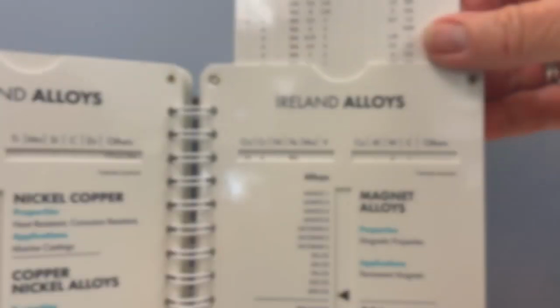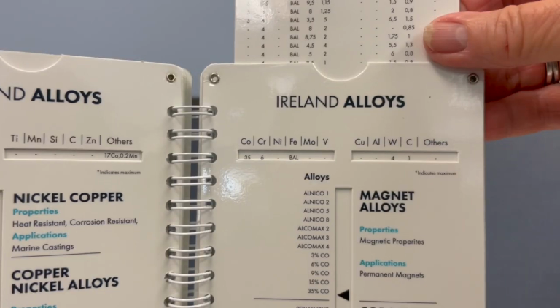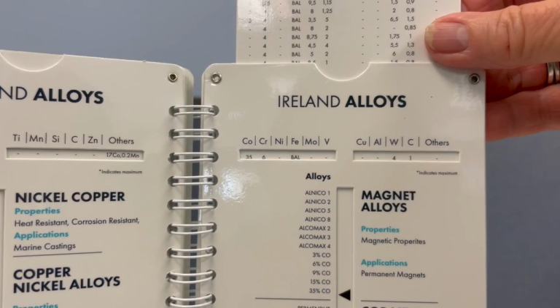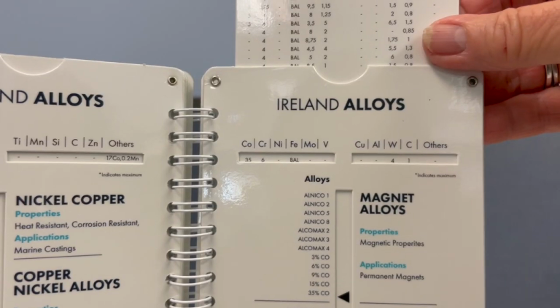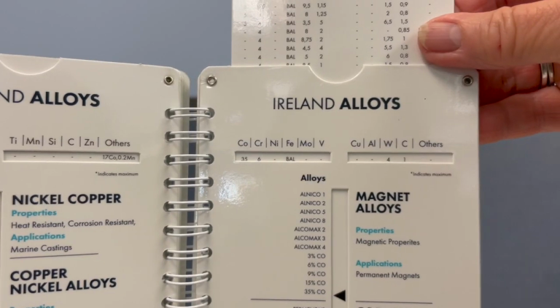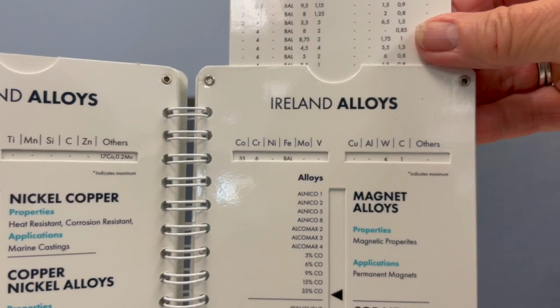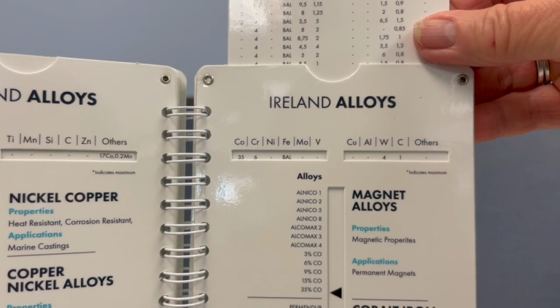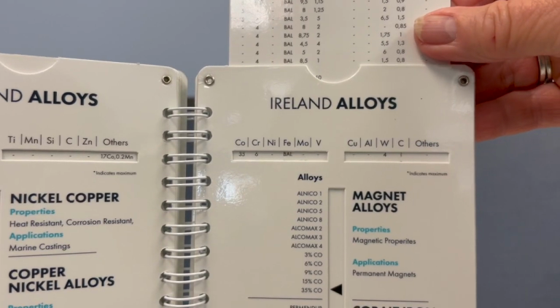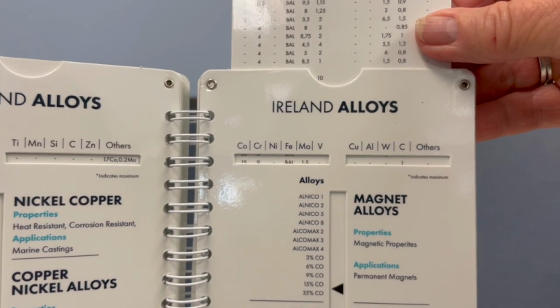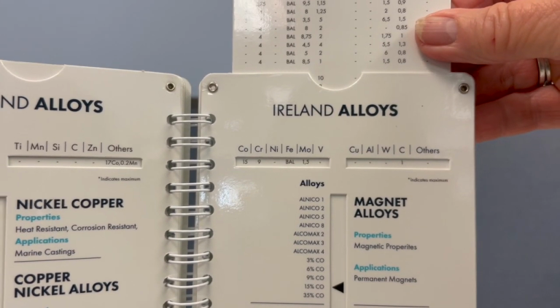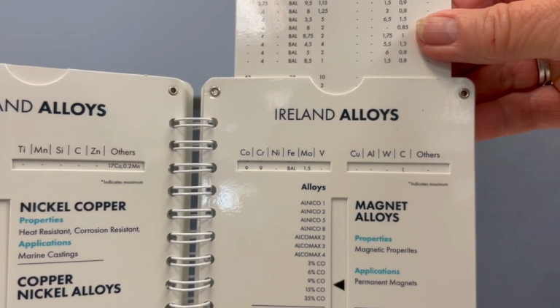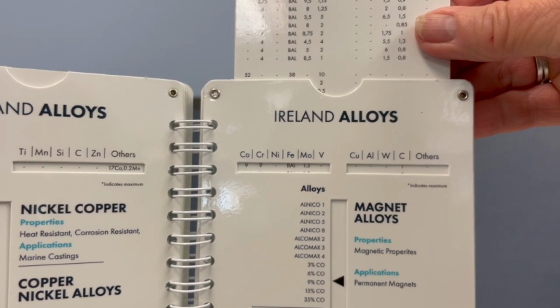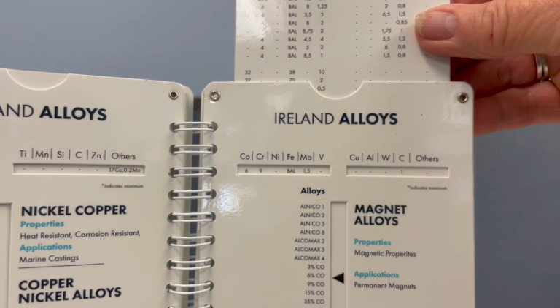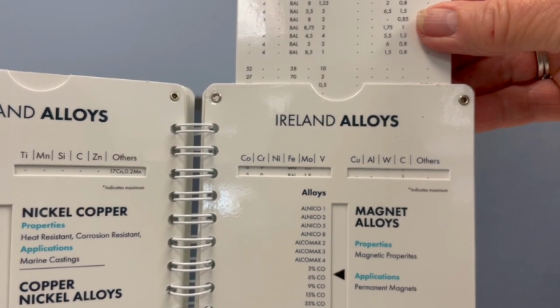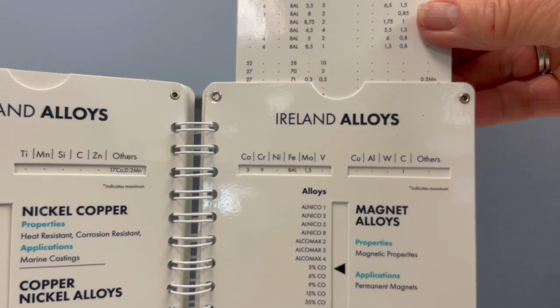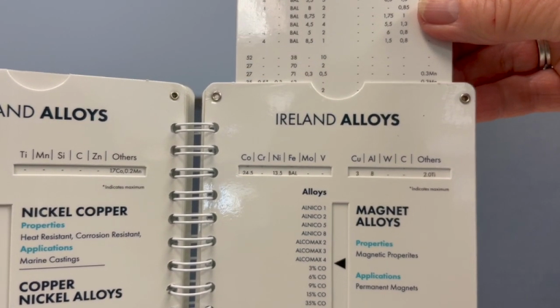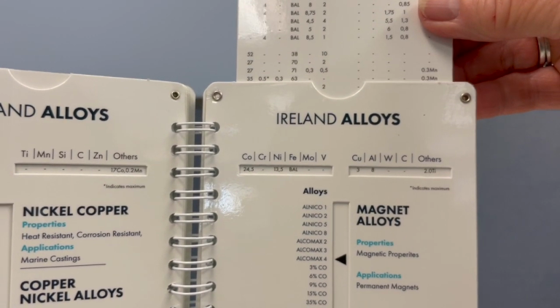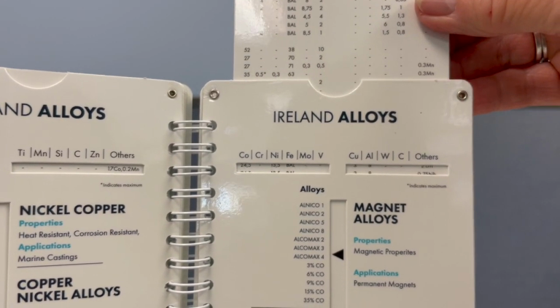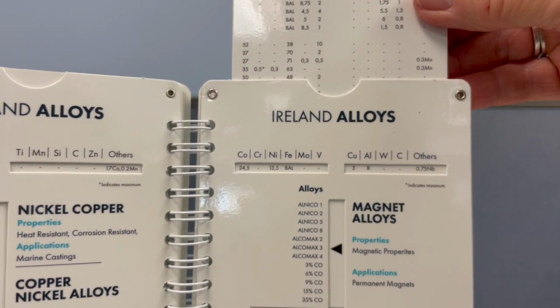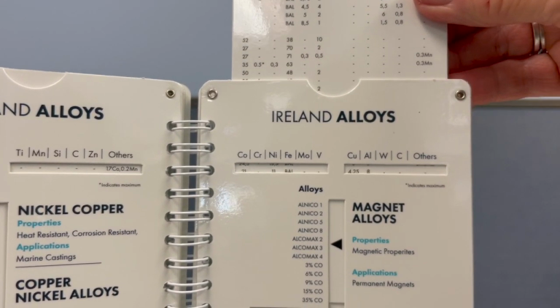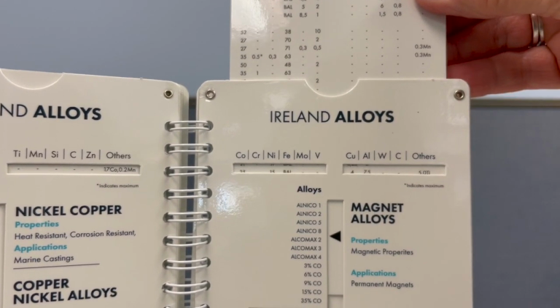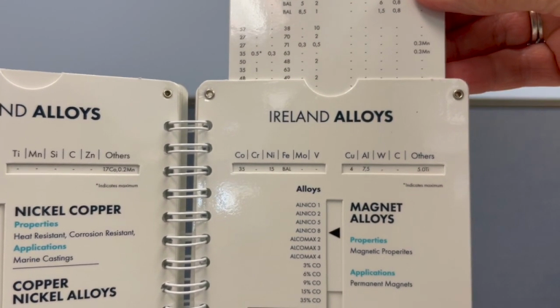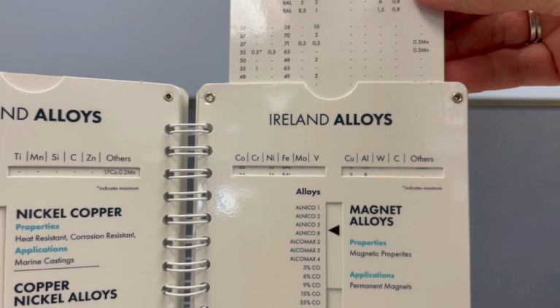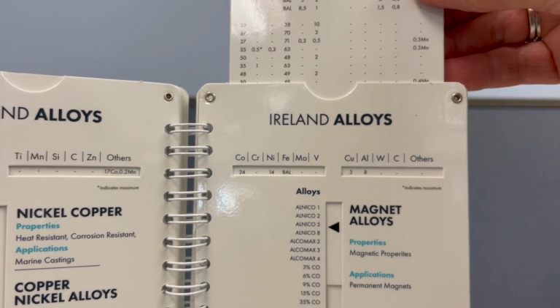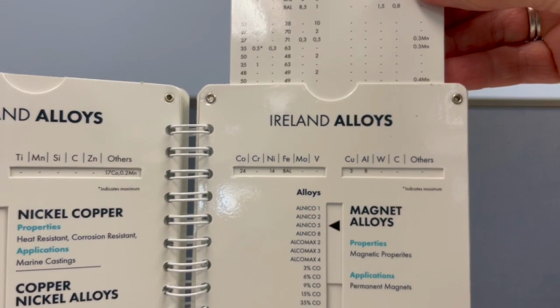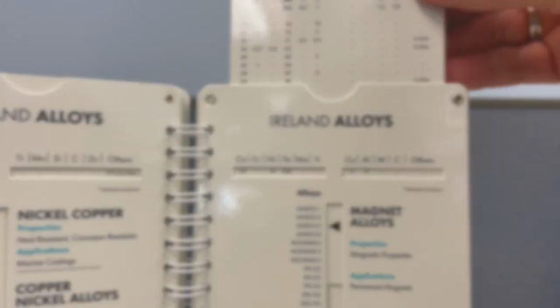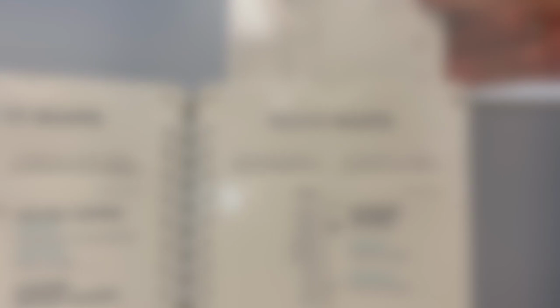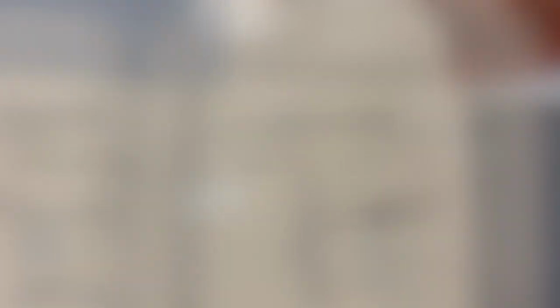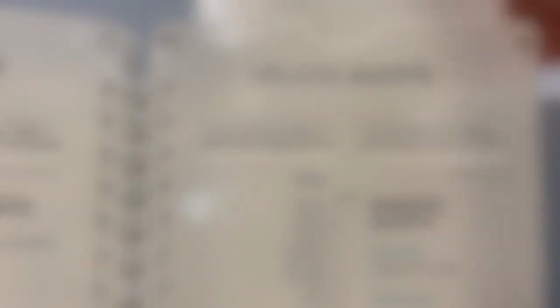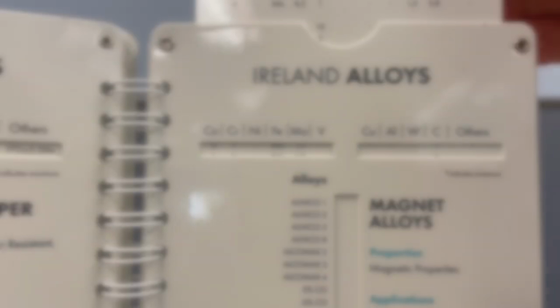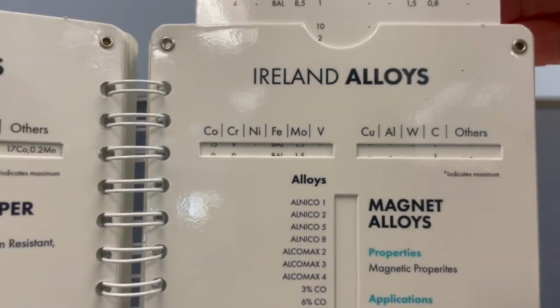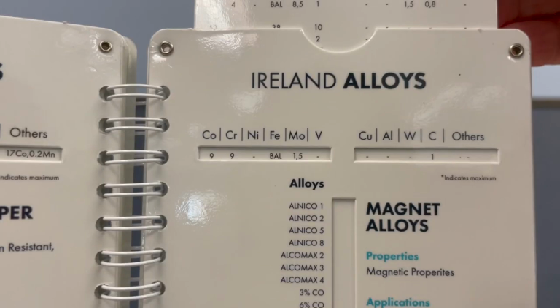Call your ASI, SAGE, or Agency Rep for details.